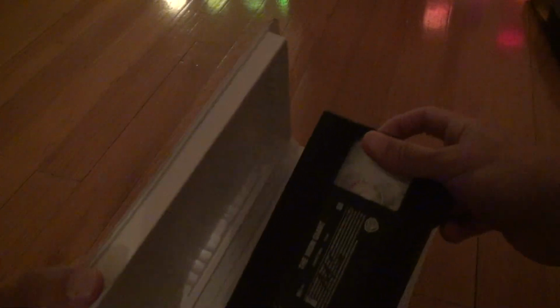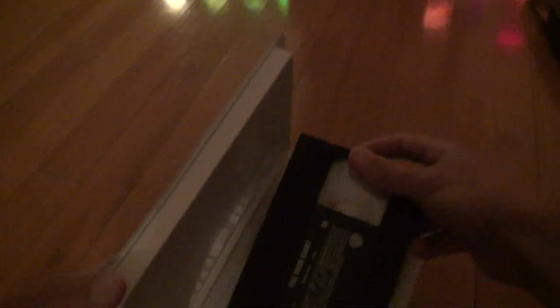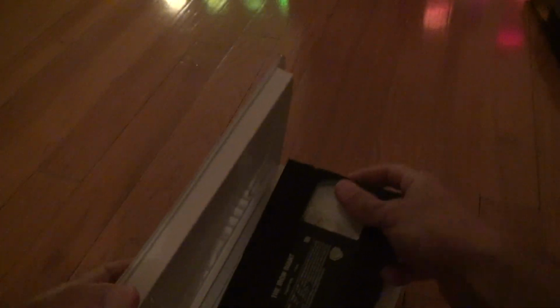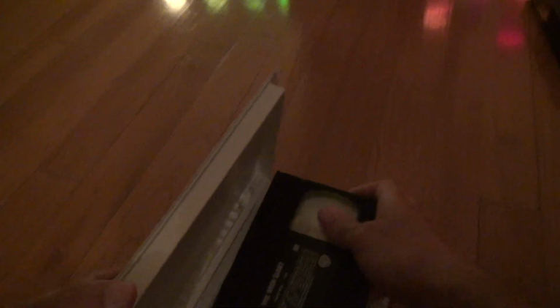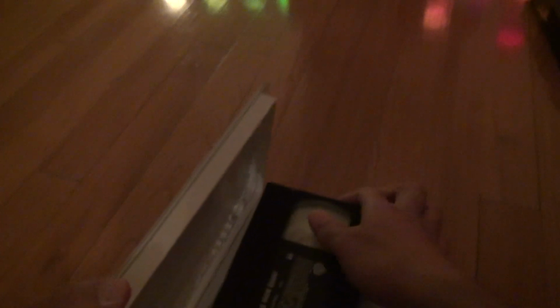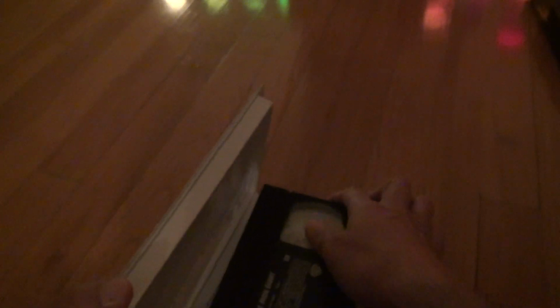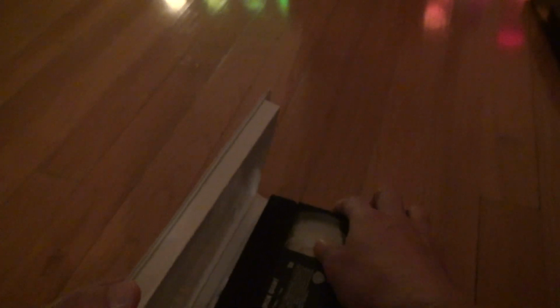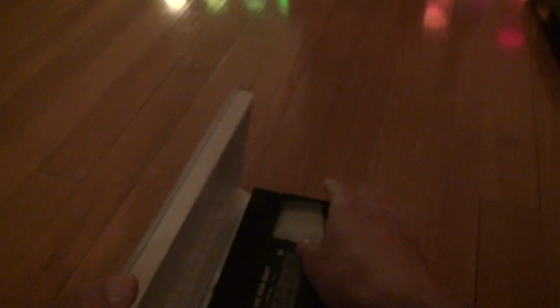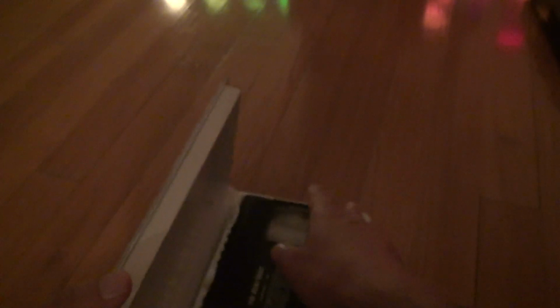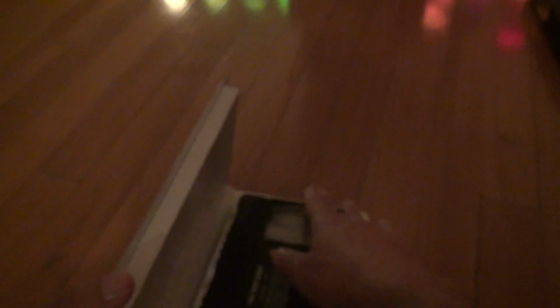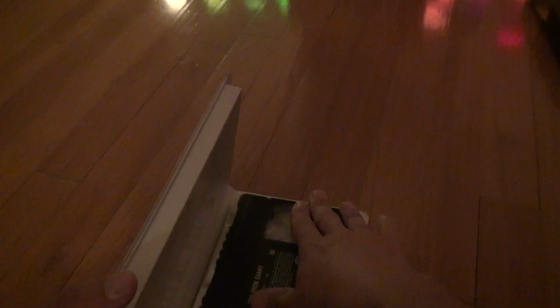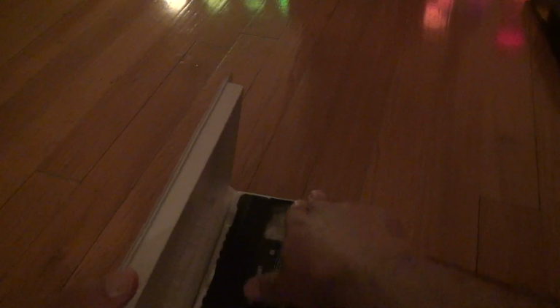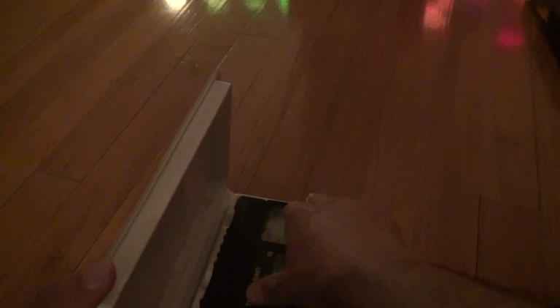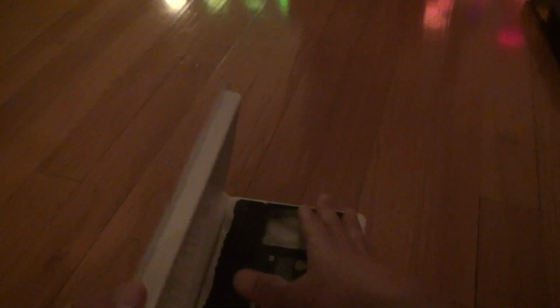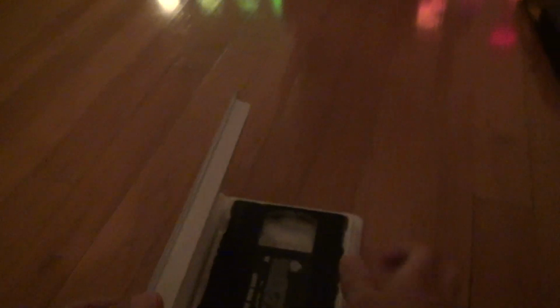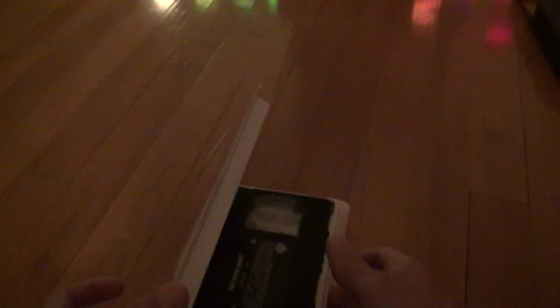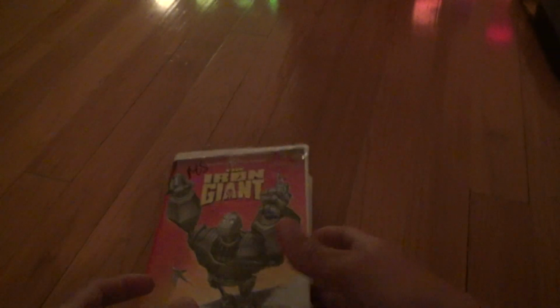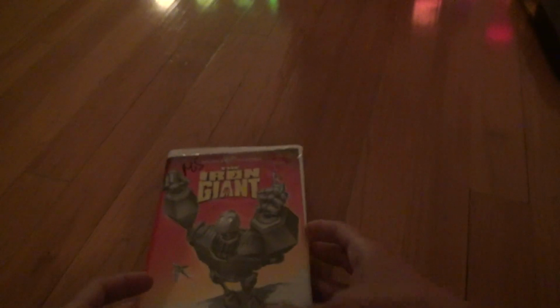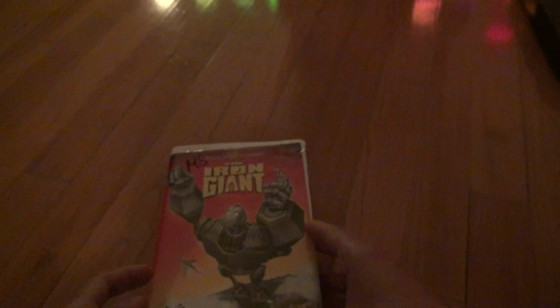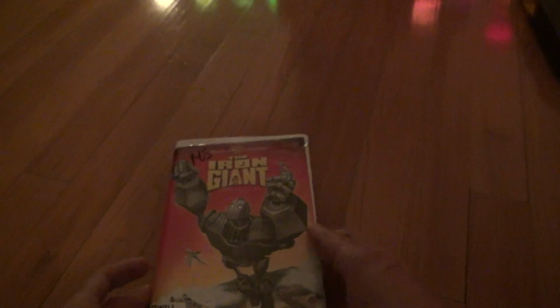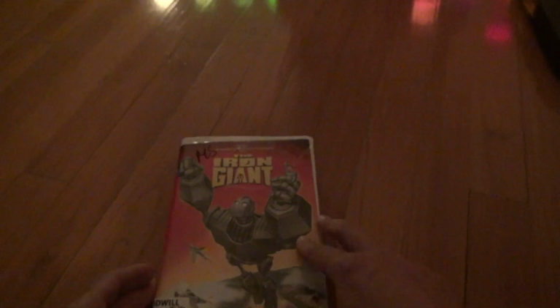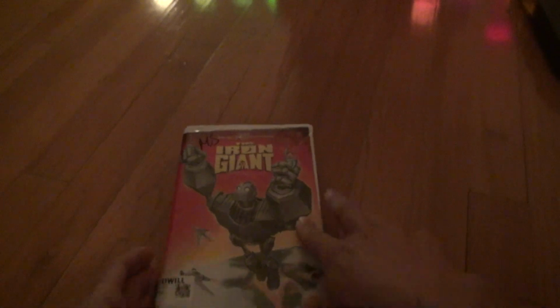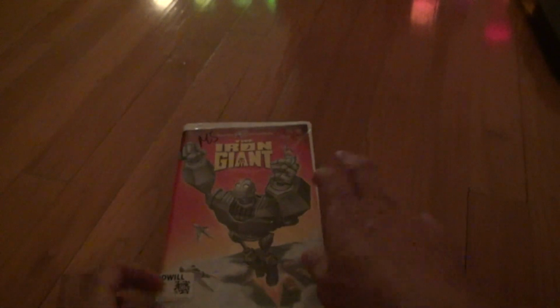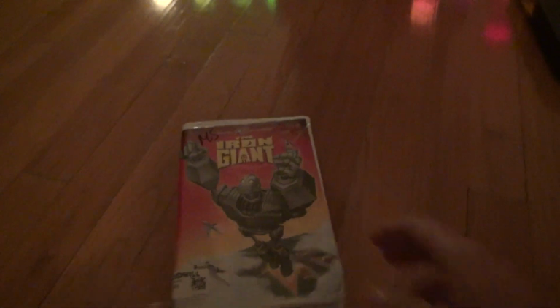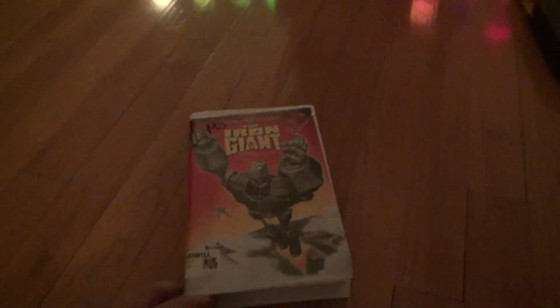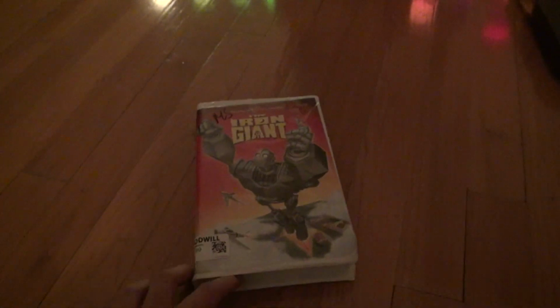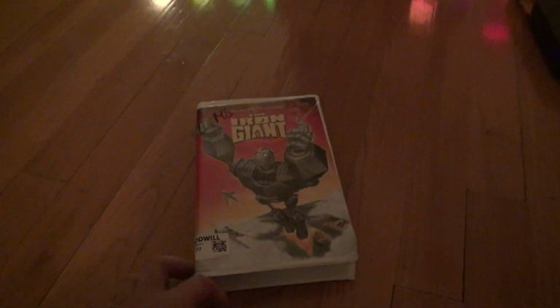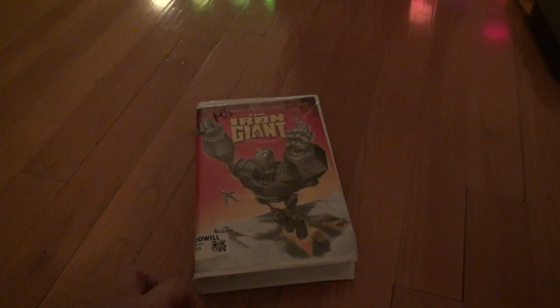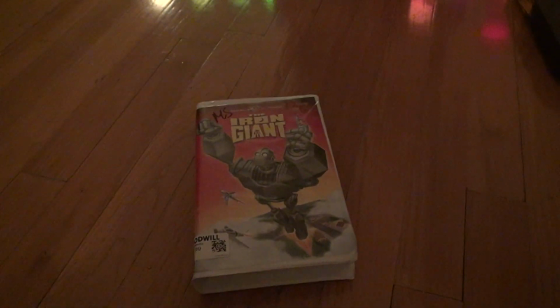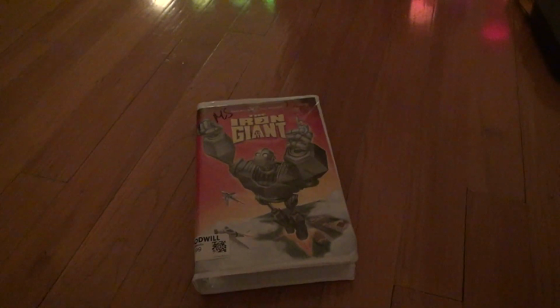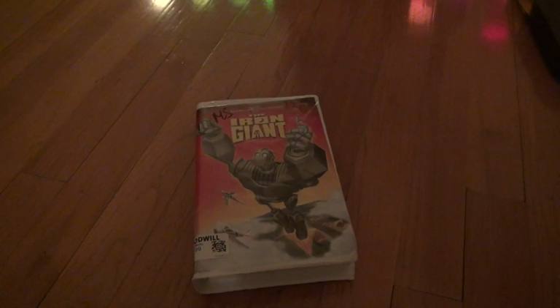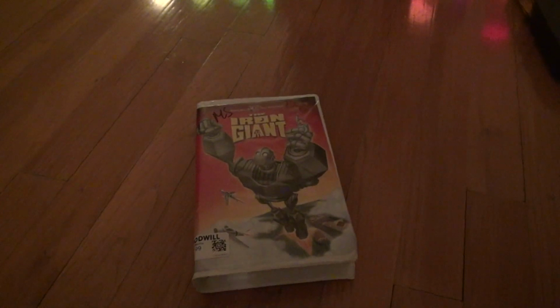For all we know, it could not play — that's a VHS risk. Alright, bye-bye.